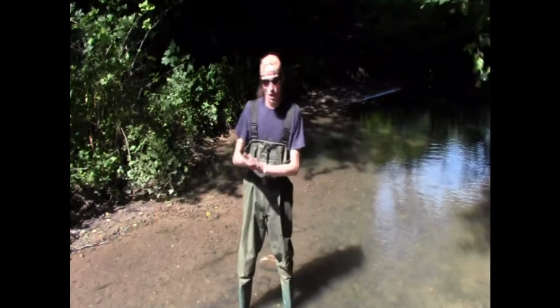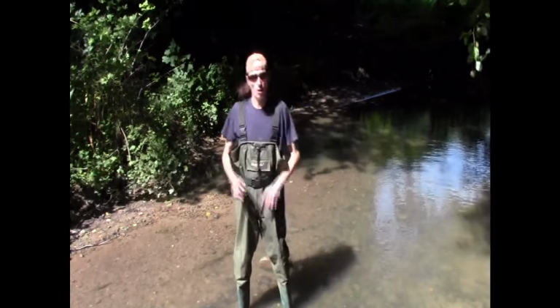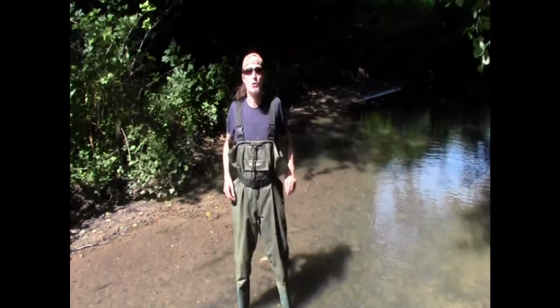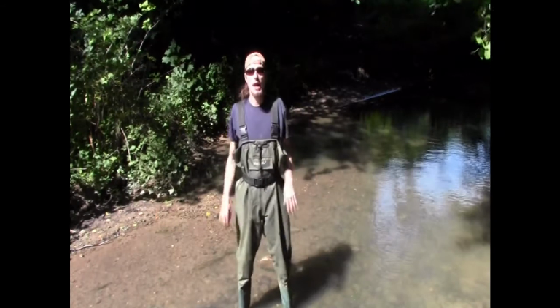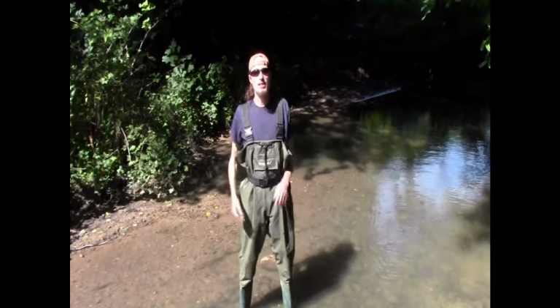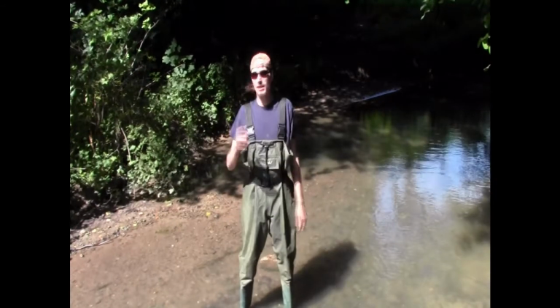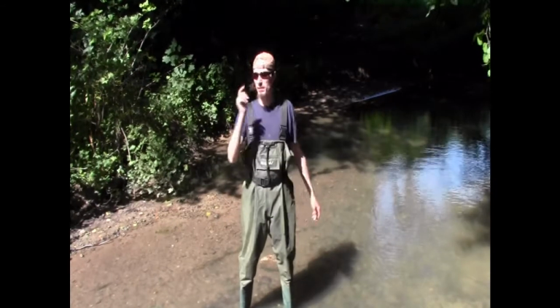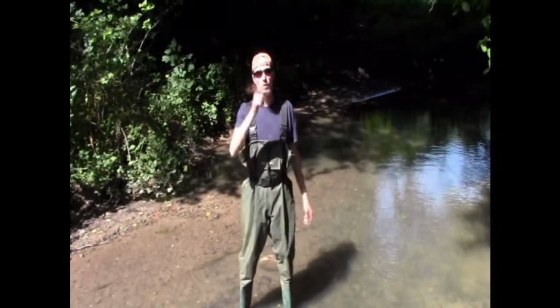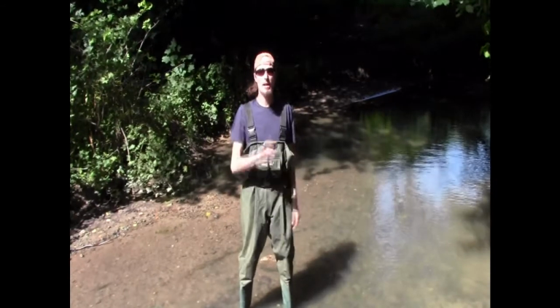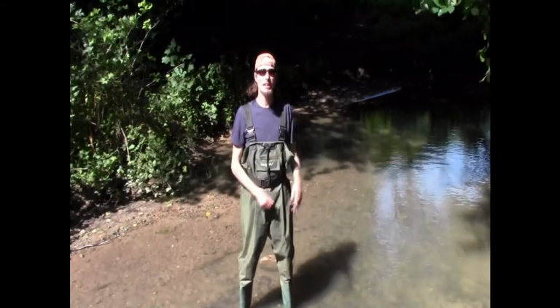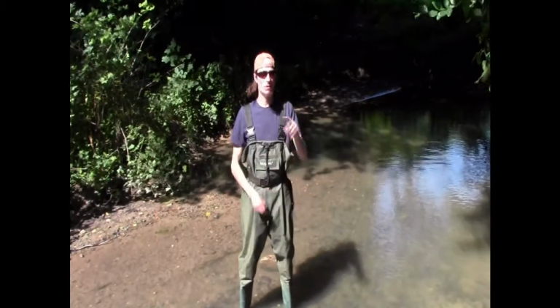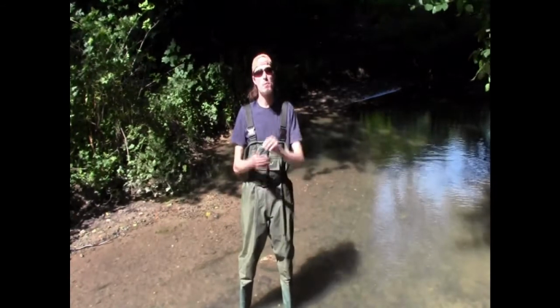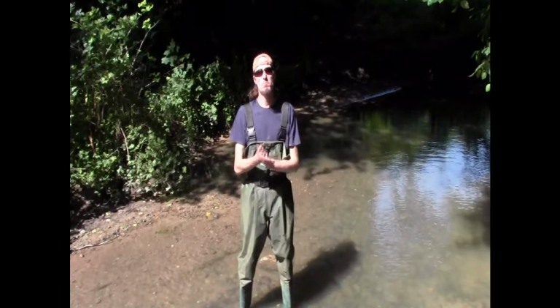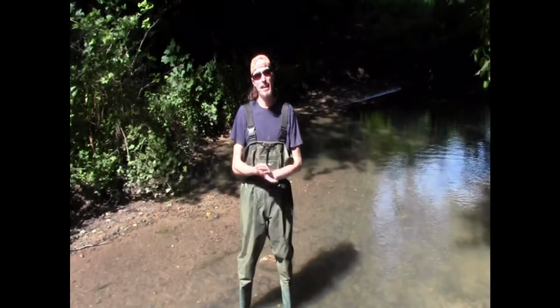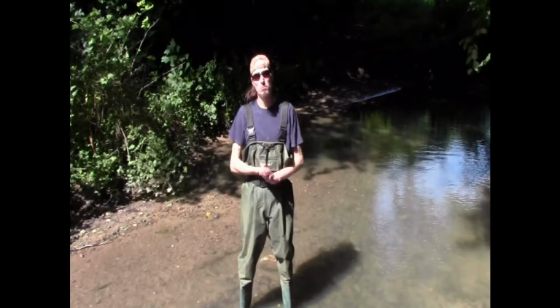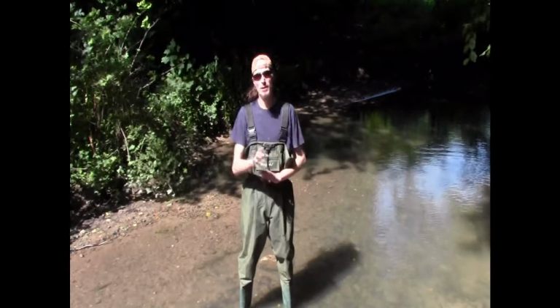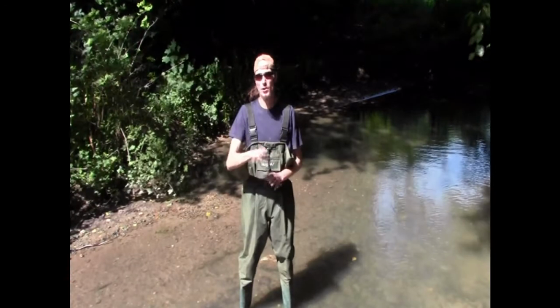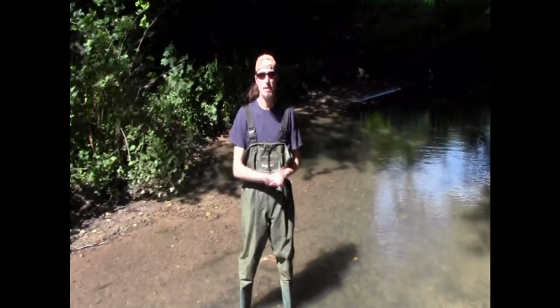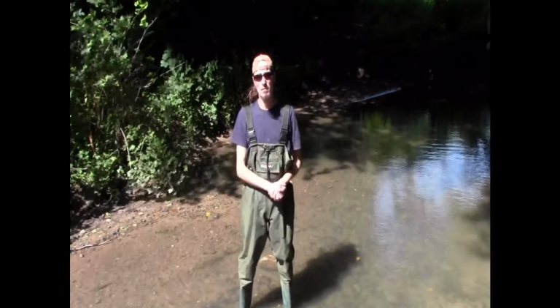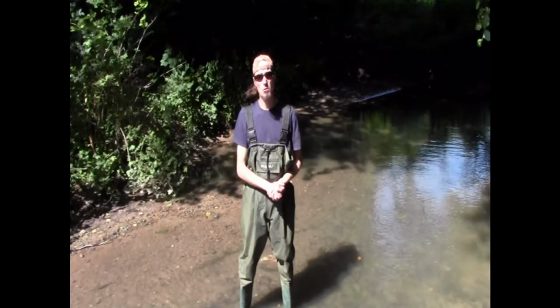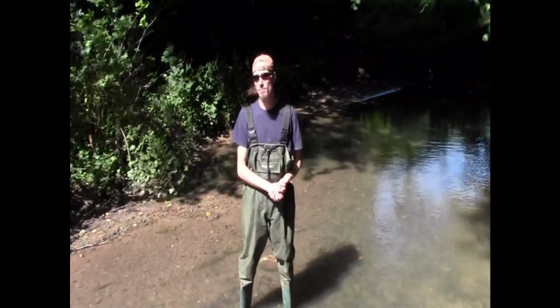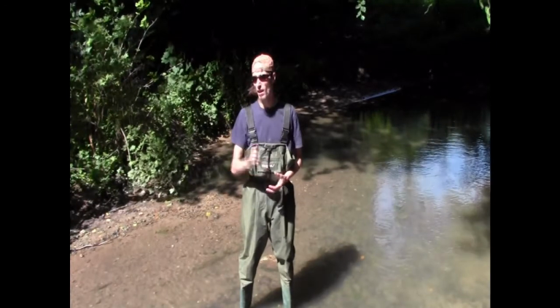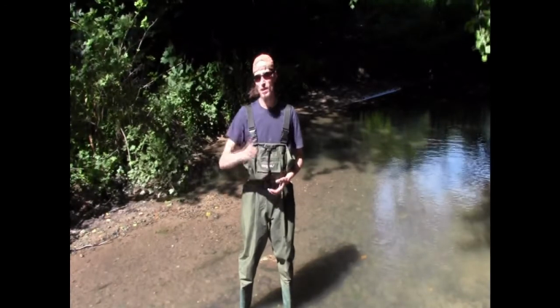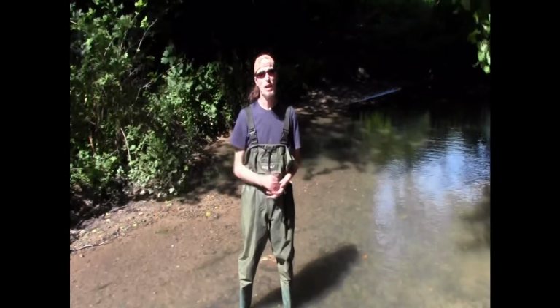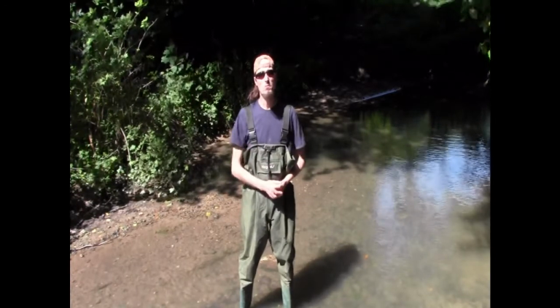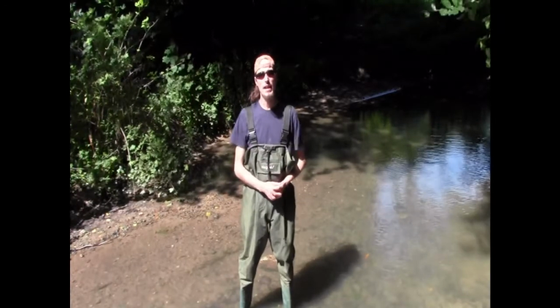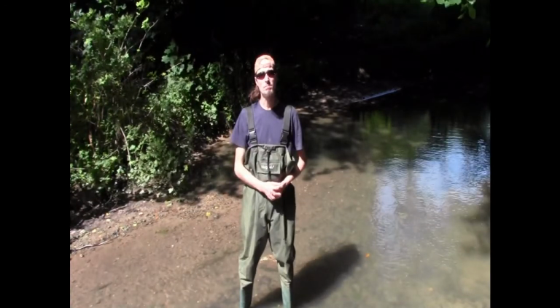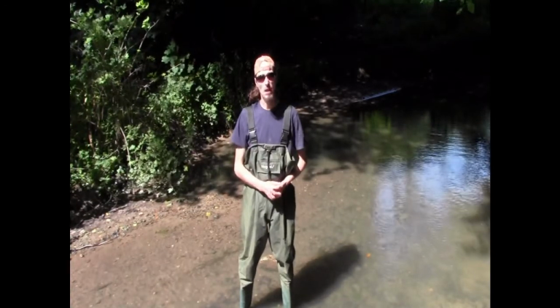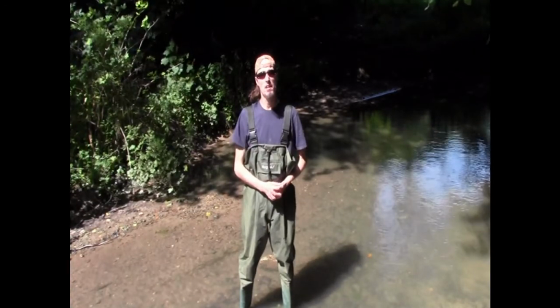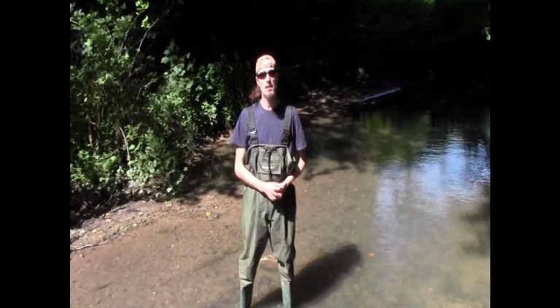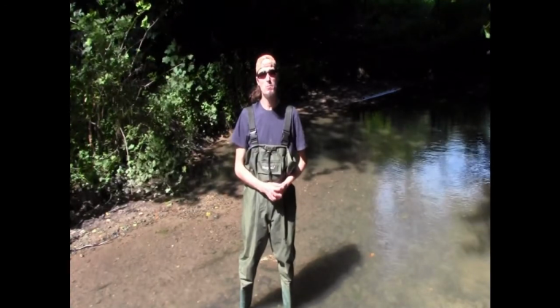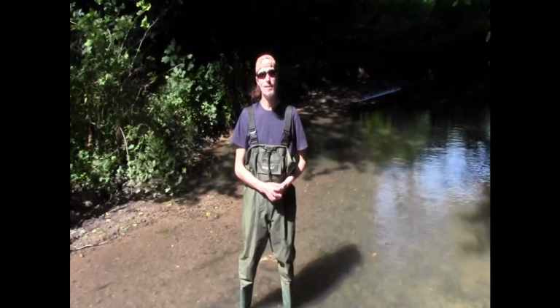What I'm going to do now is get on the bank, tie up some bait bags, show you the bits that I'm using, and then we'll get some bait in and get us some crays.